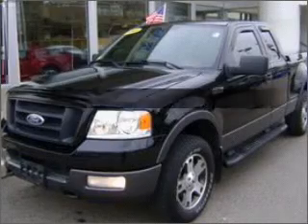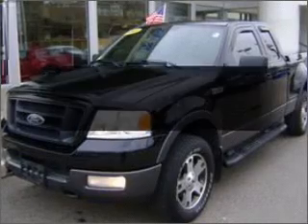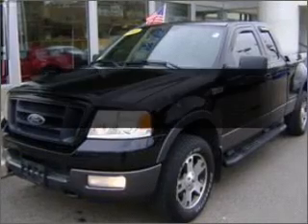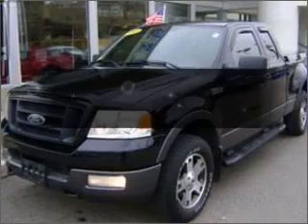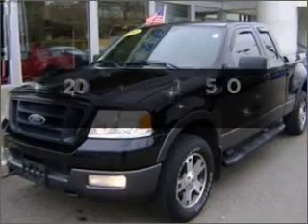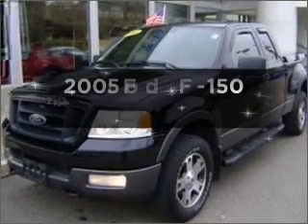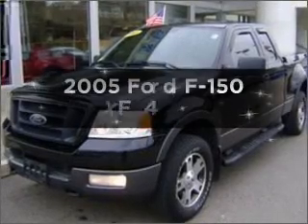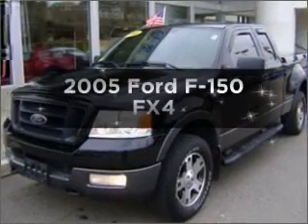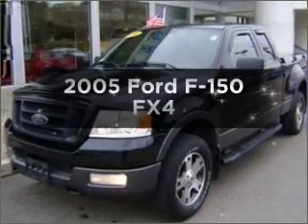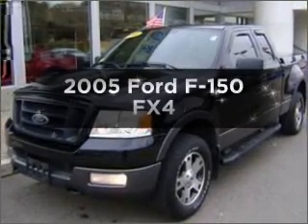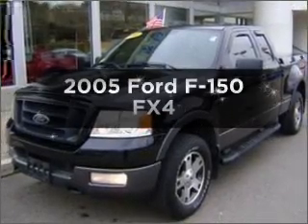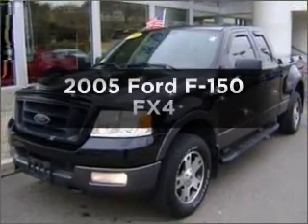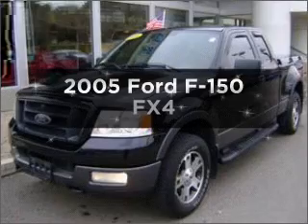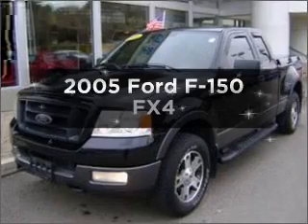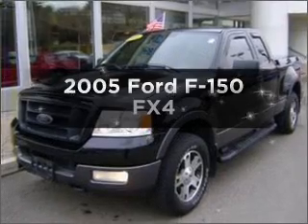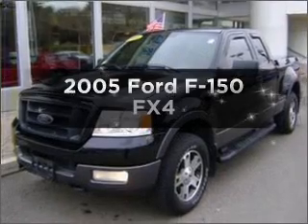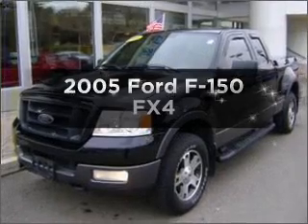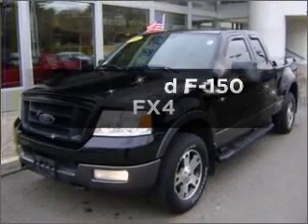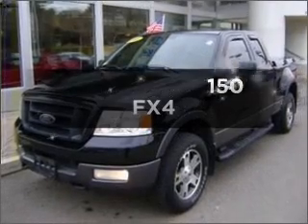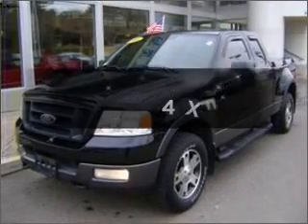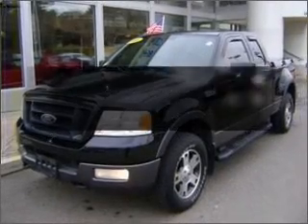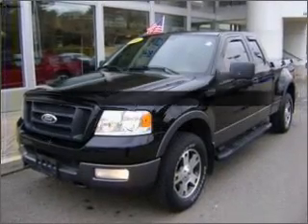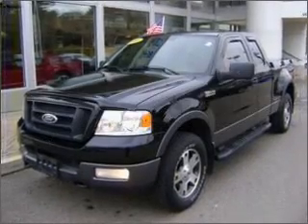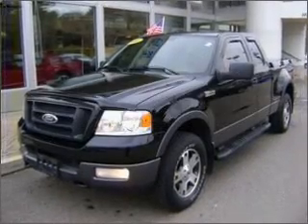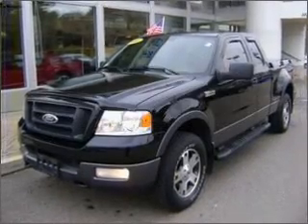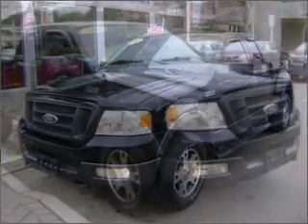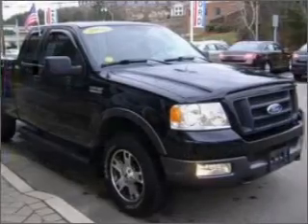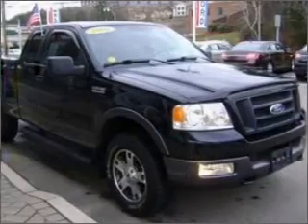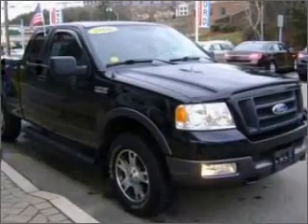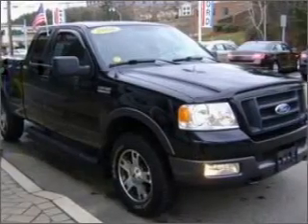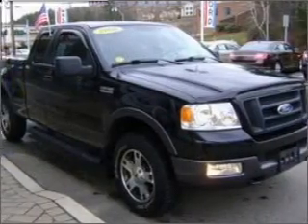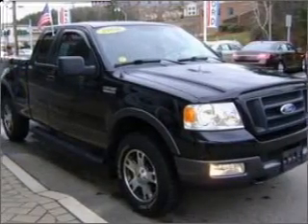Check out this 2005 Ford F-150. This is the set of wheels you've been looking for.